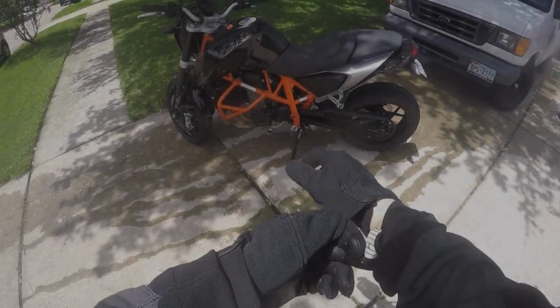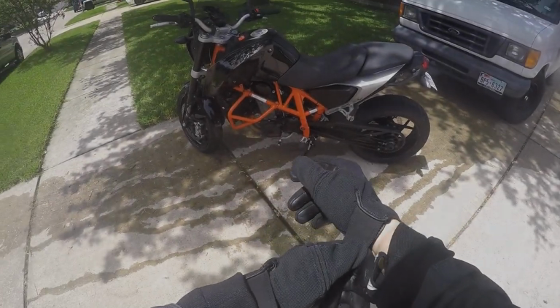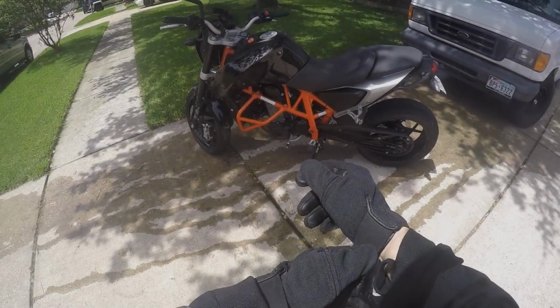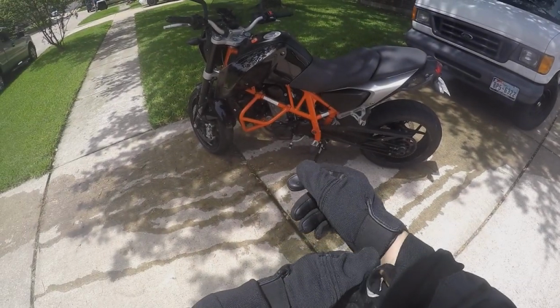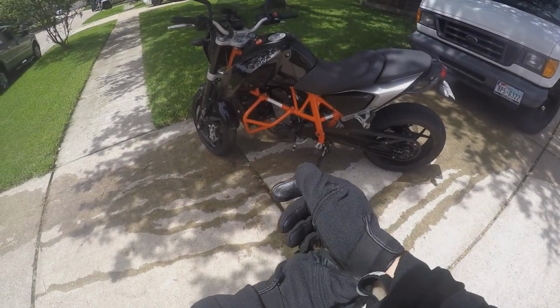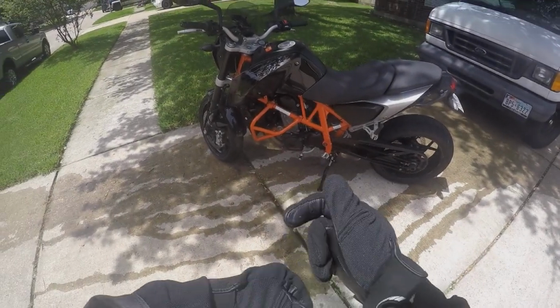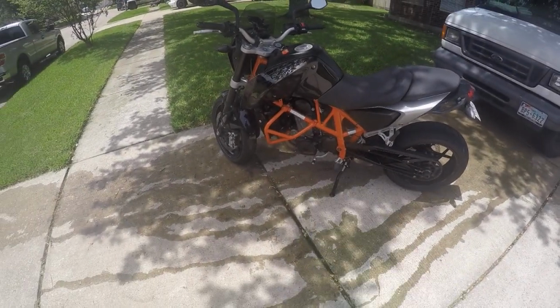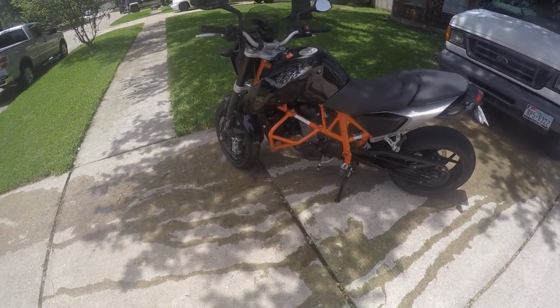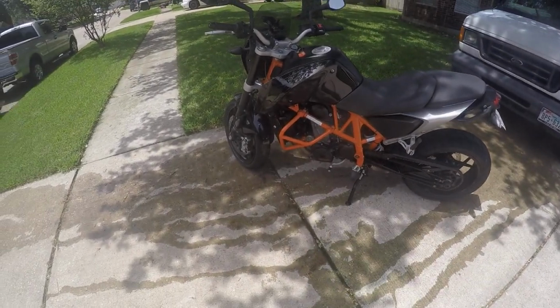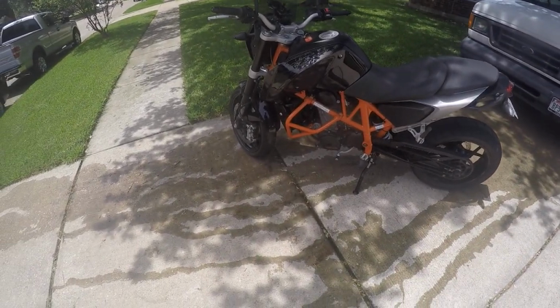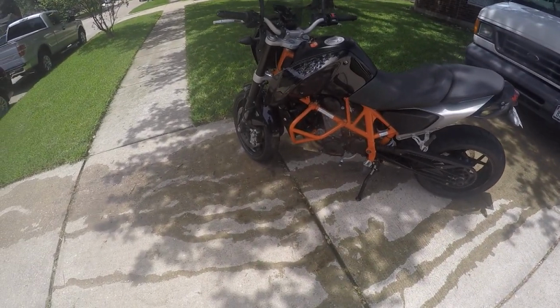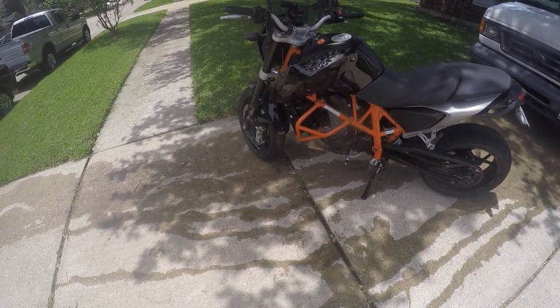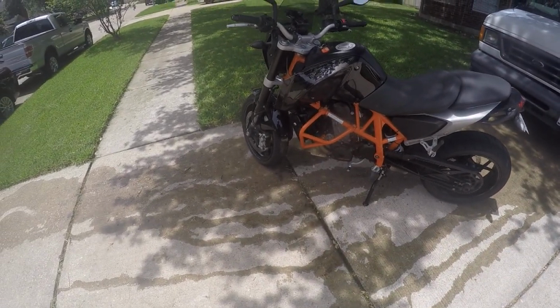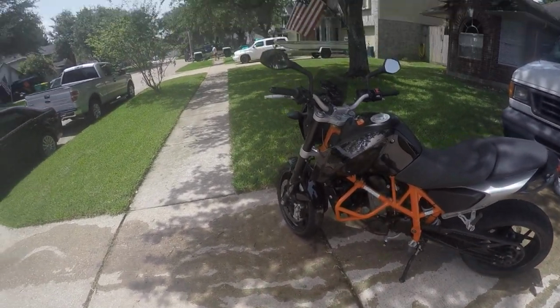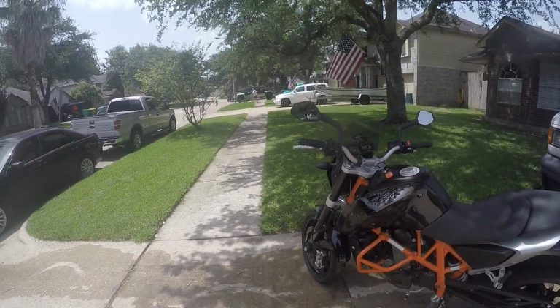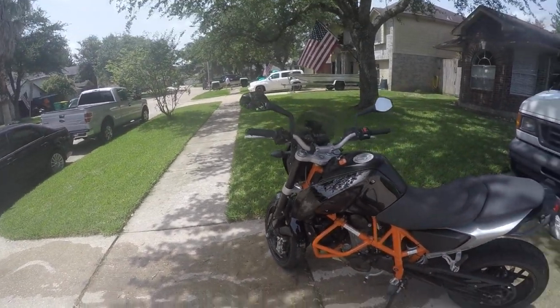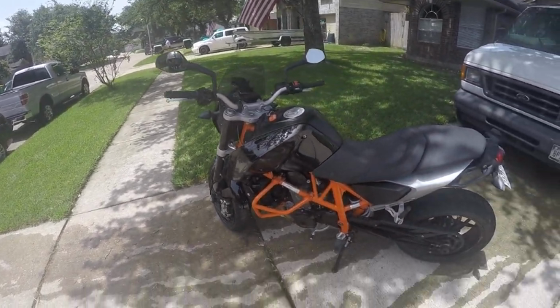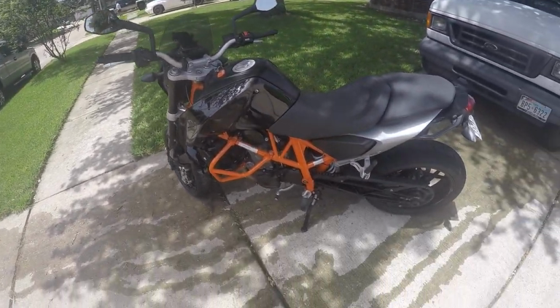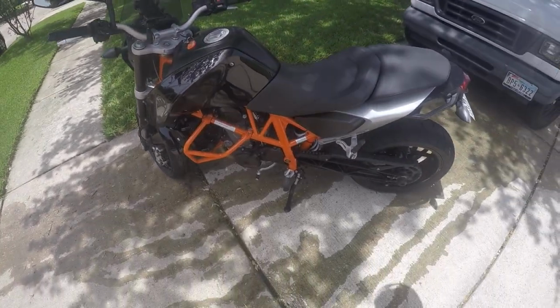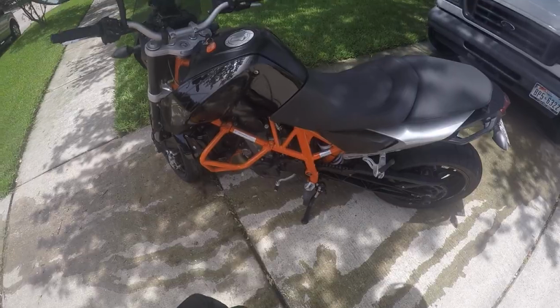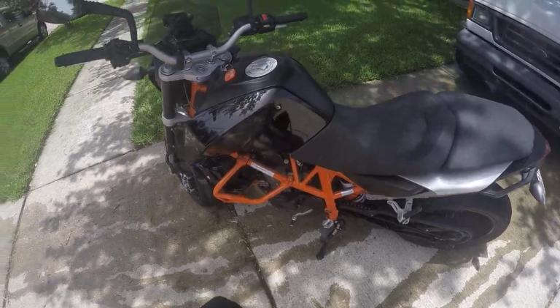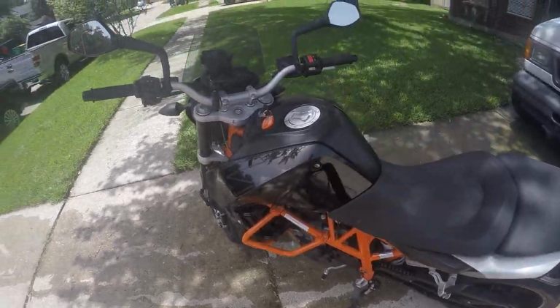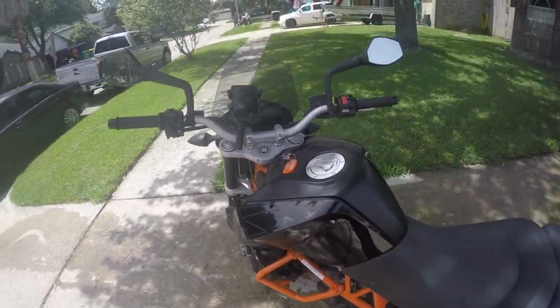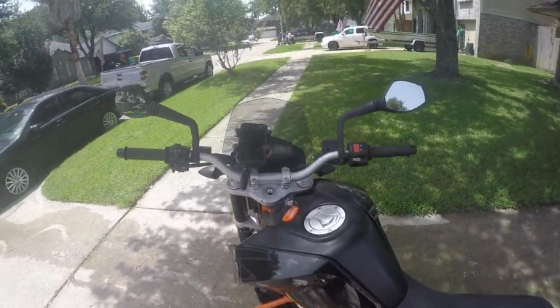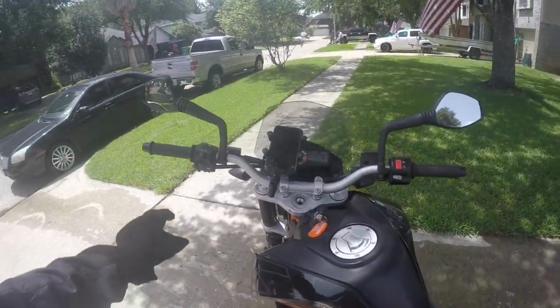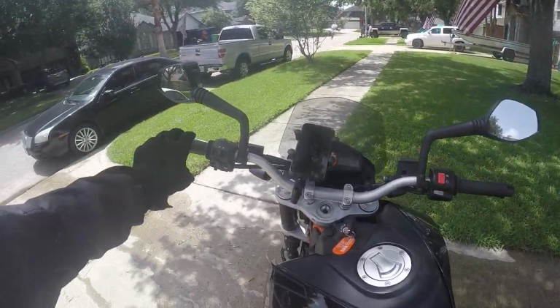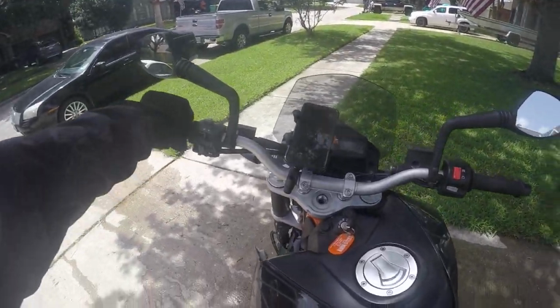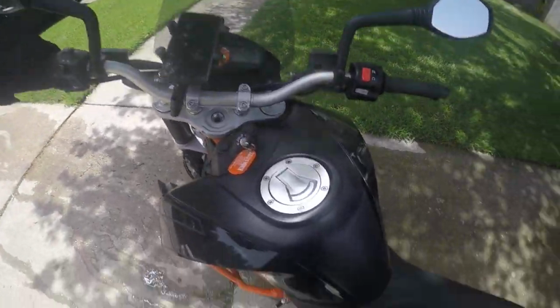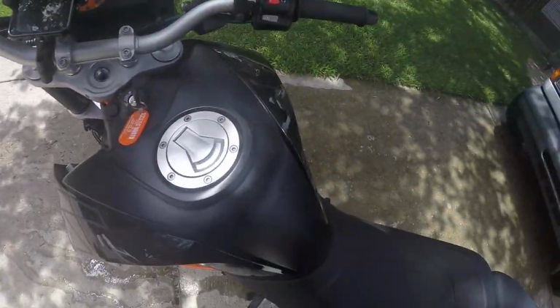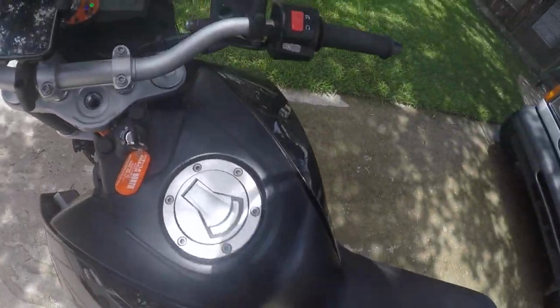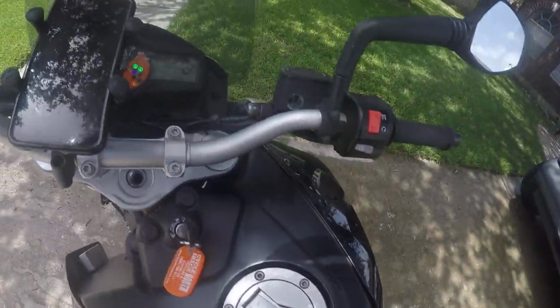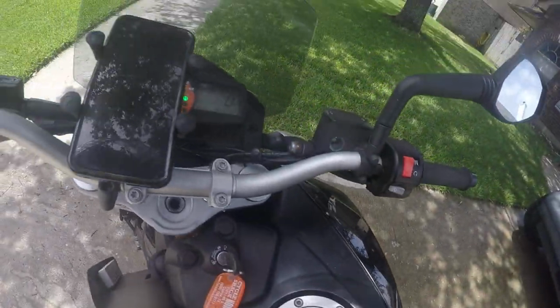KTM Duke 690. A friend of mine is letting me take it for a spin.